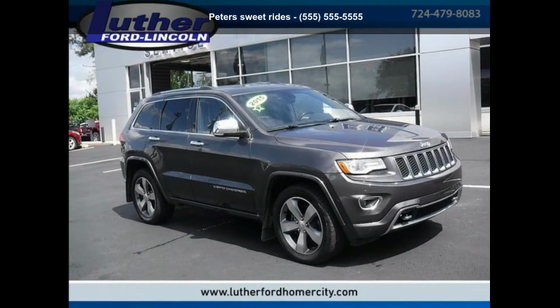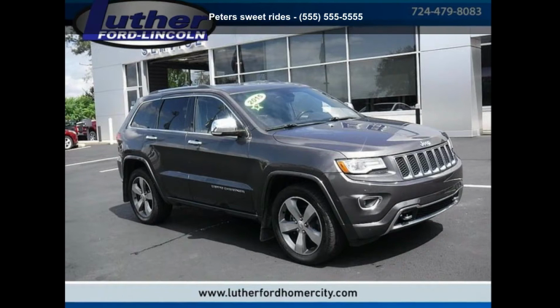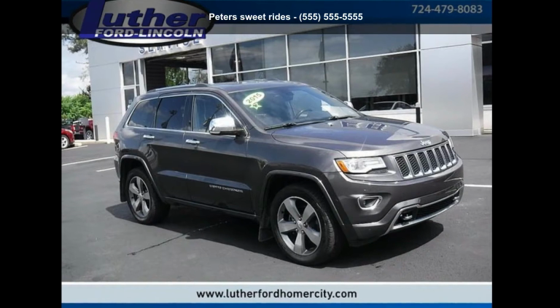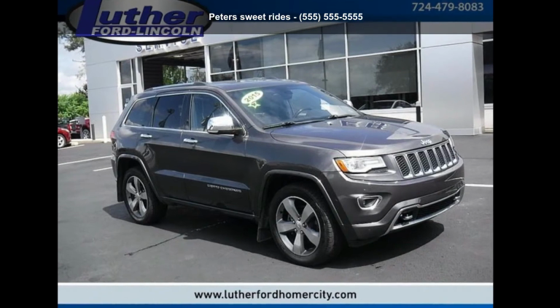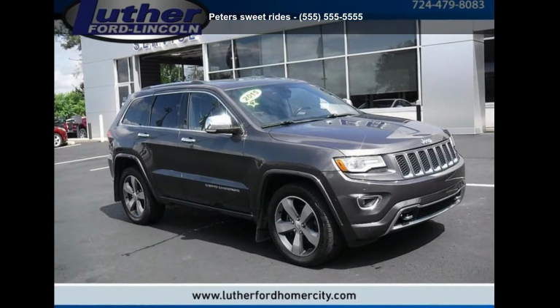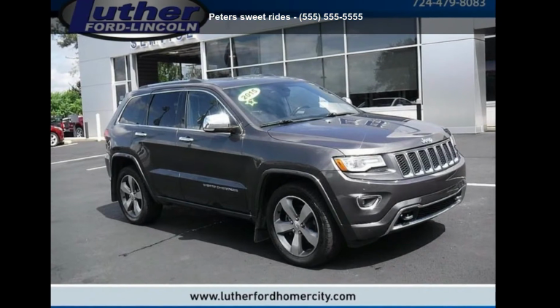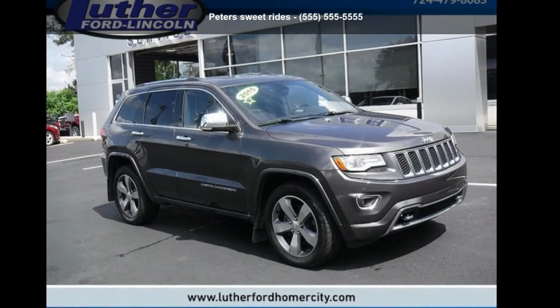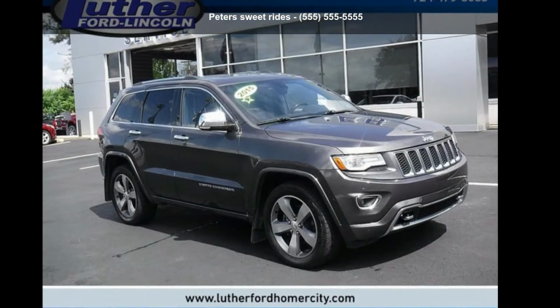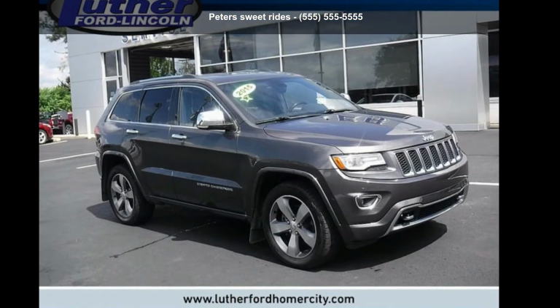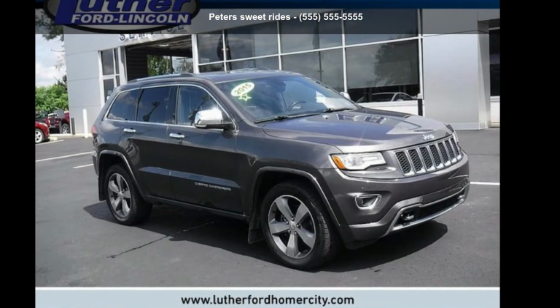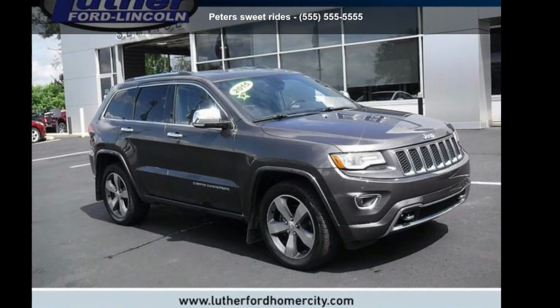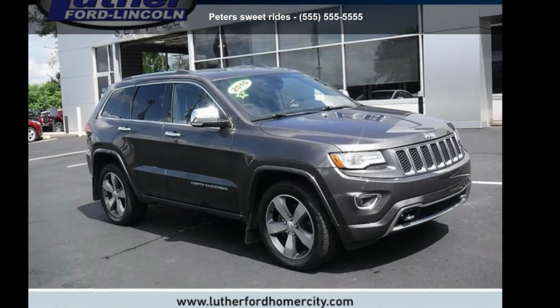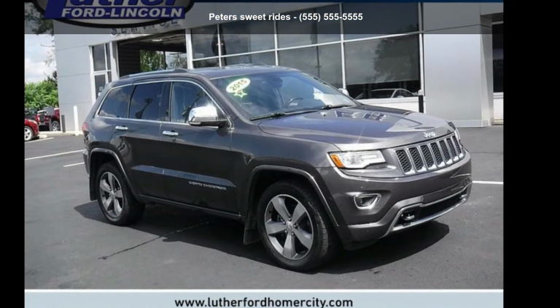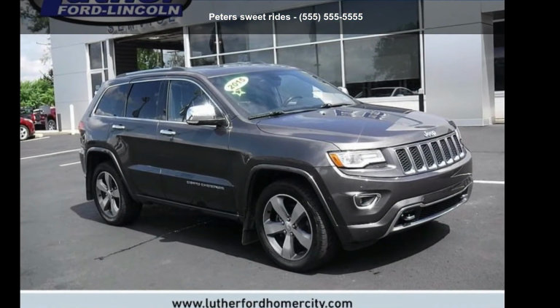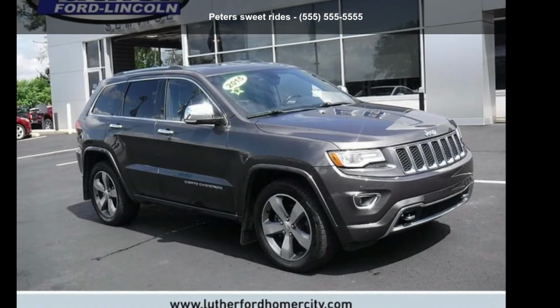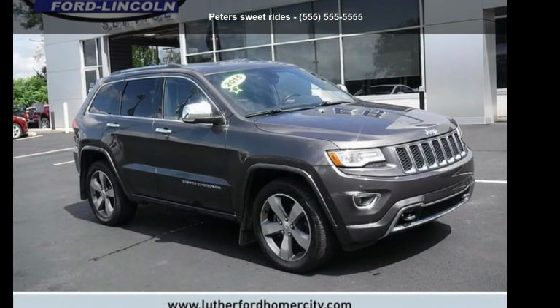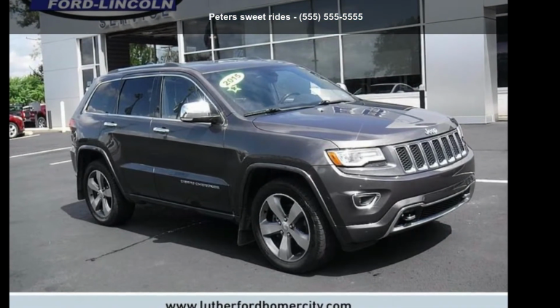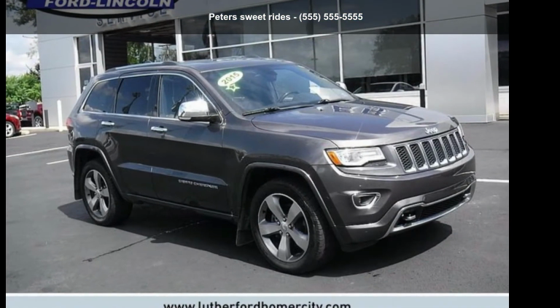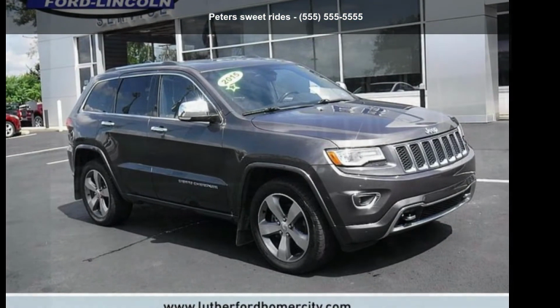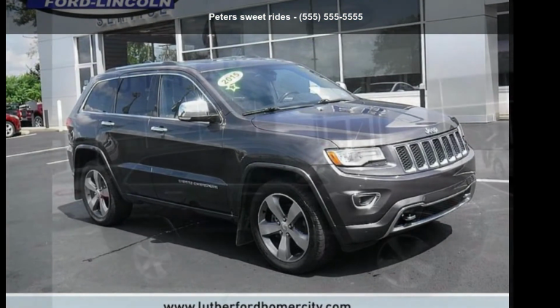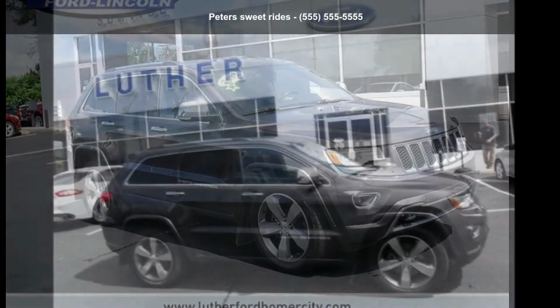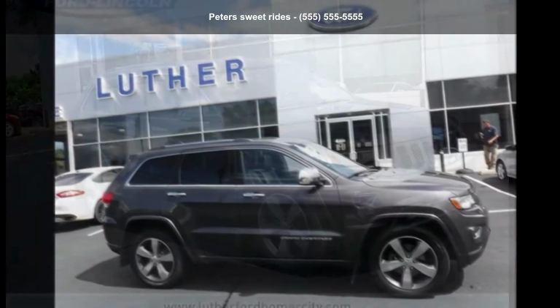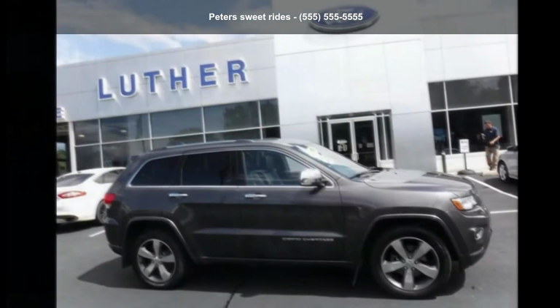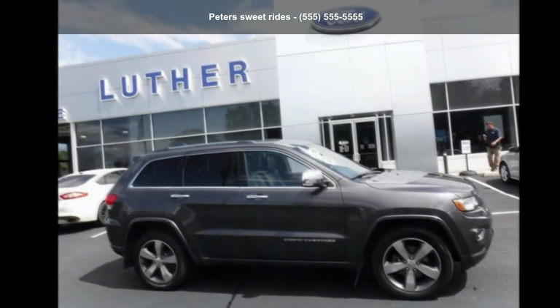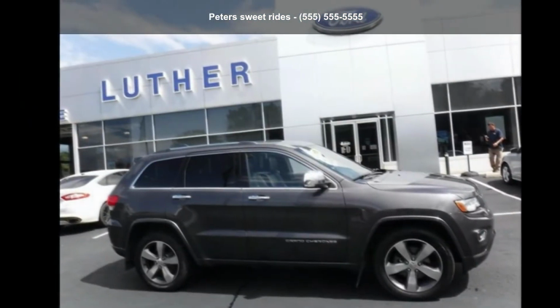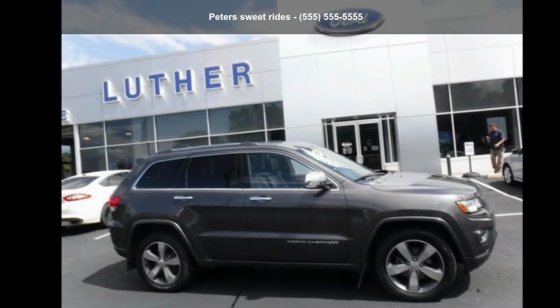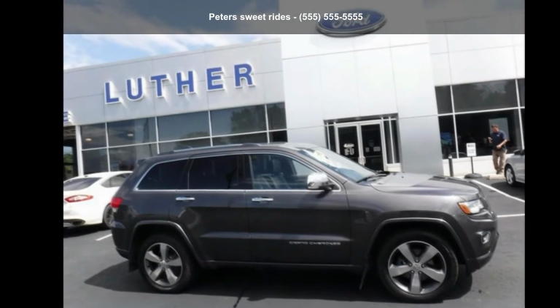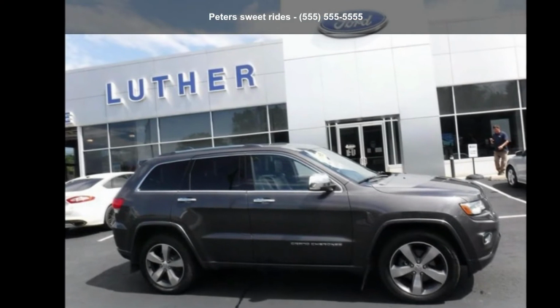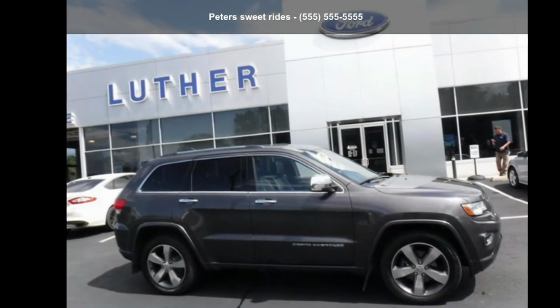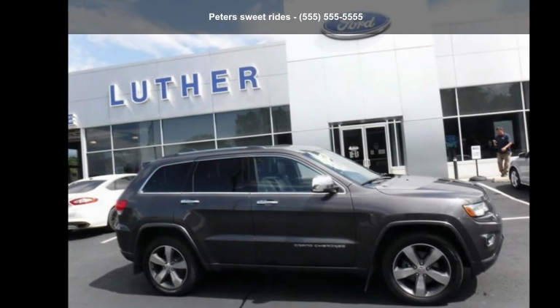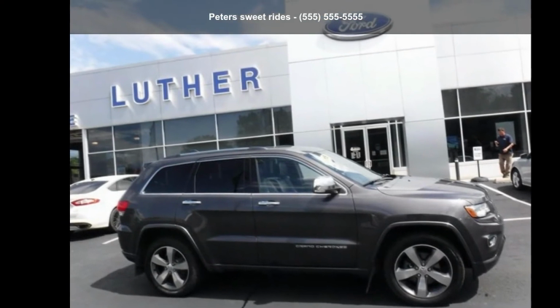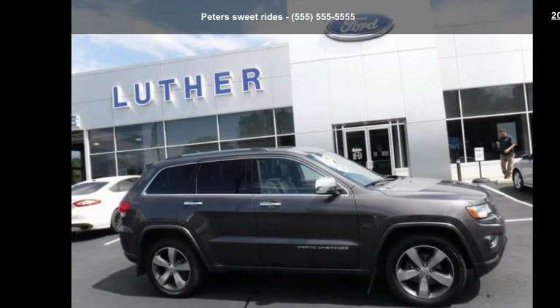Arrive in style with this 2015 Jeep Grand Cherokee Overland. This may be the set of wheels you've been looking for.